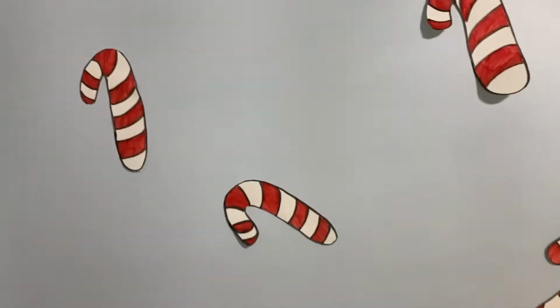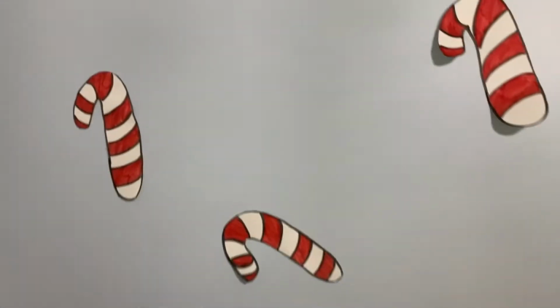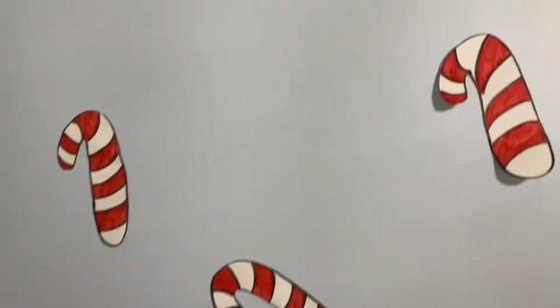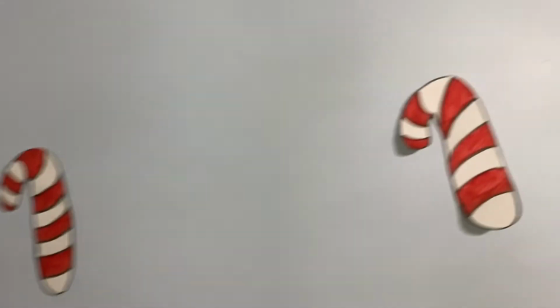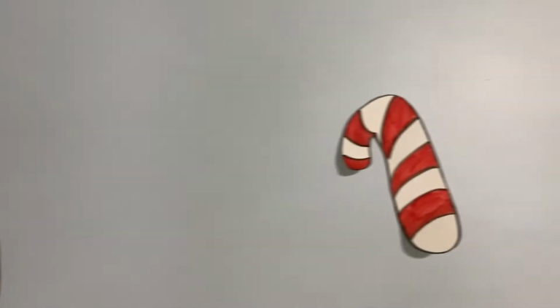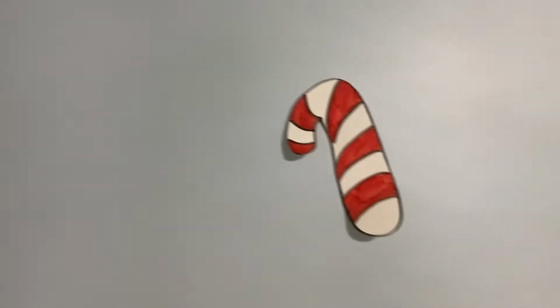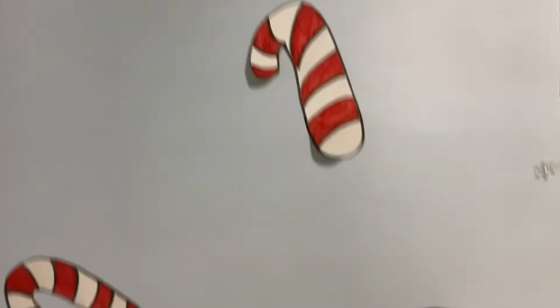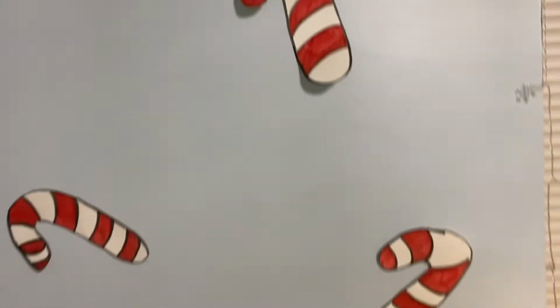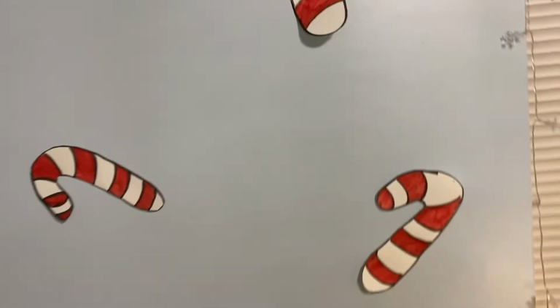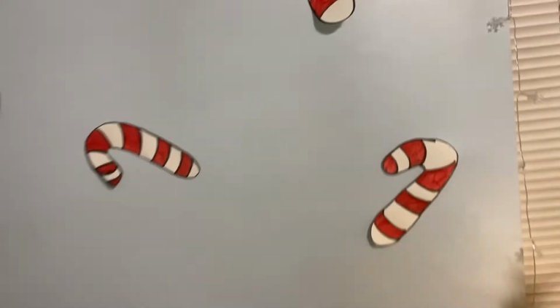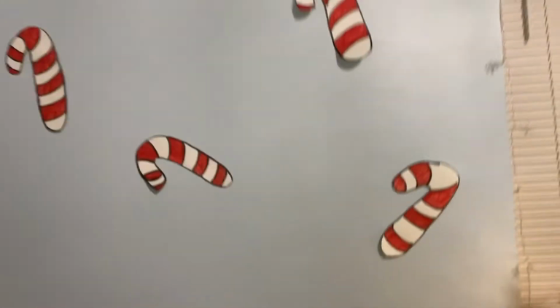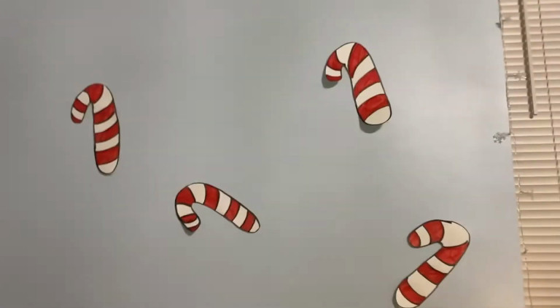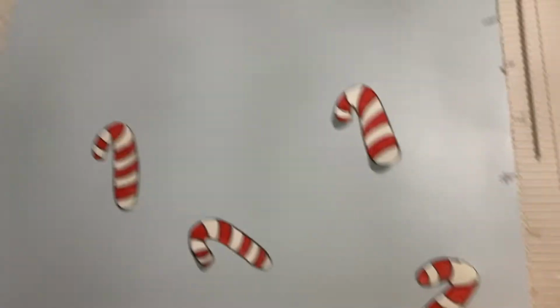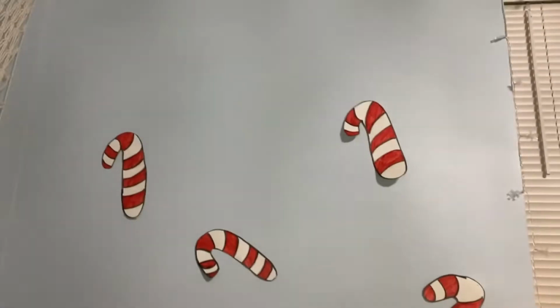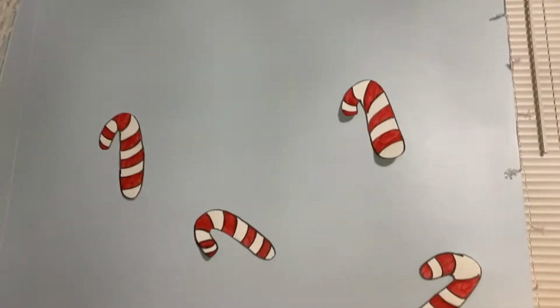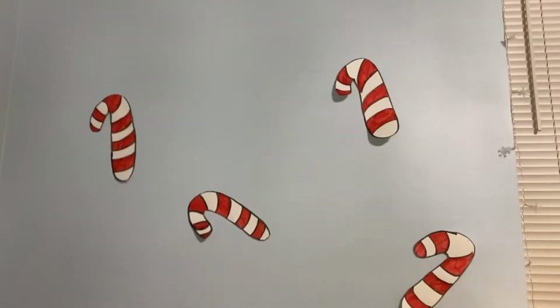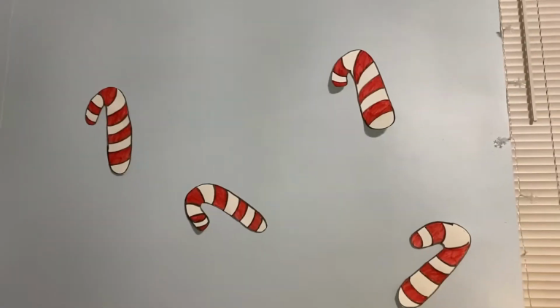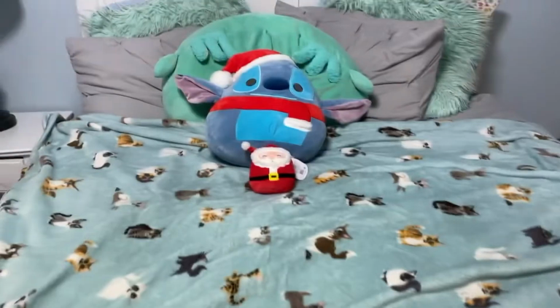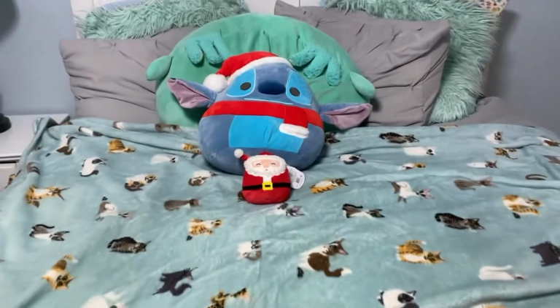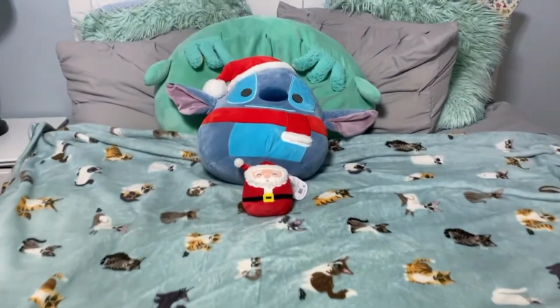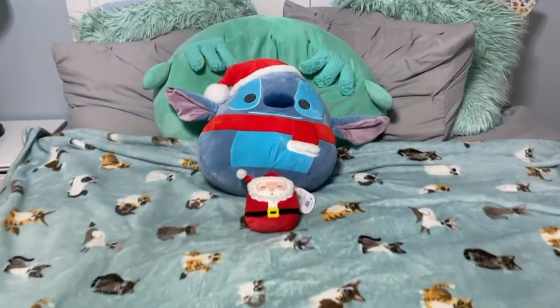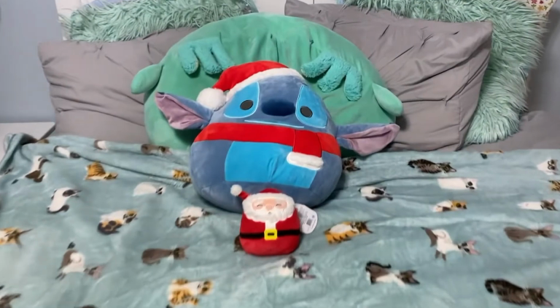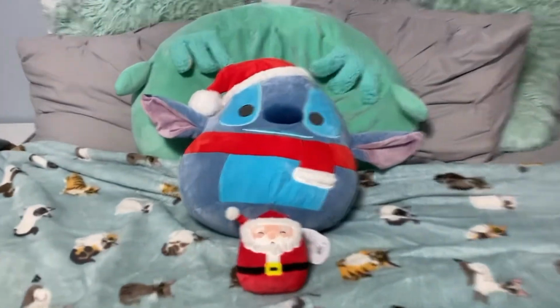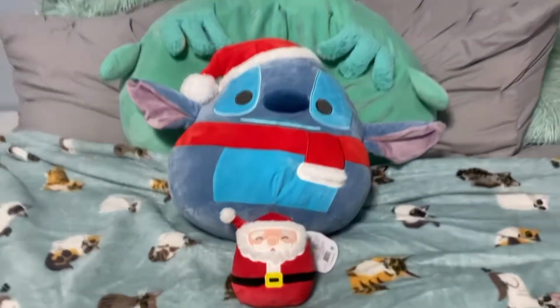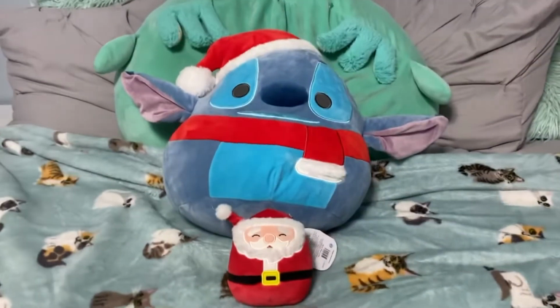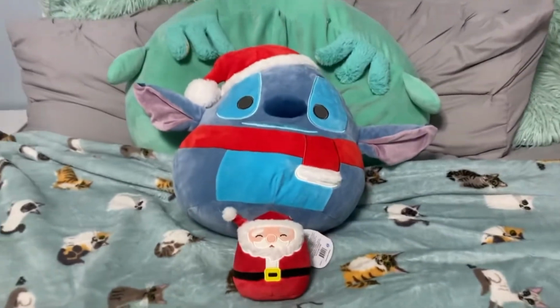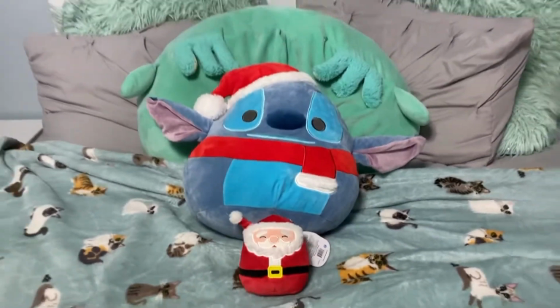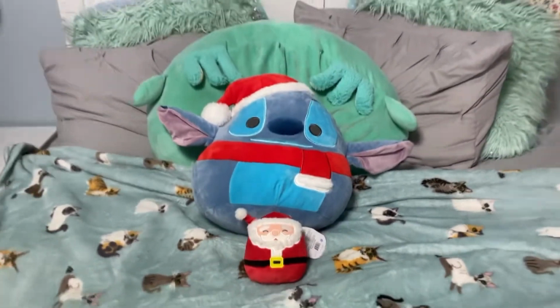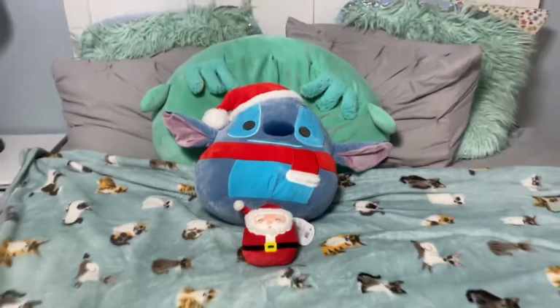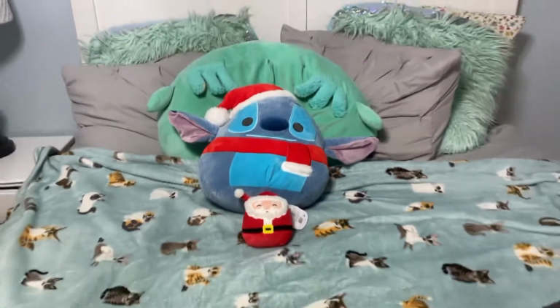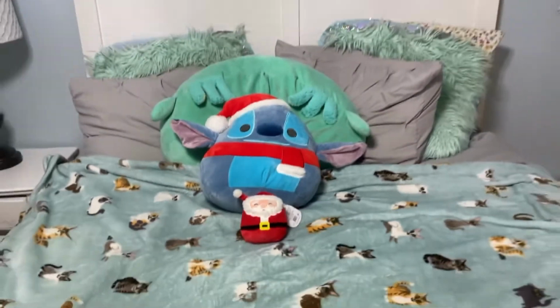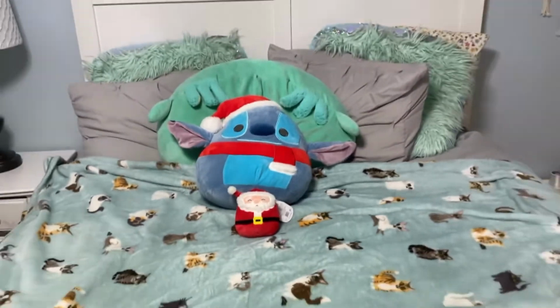Seventh, I have some DIY candy canes on my wall that I made. Eighth, I have a Christmas Stitch and Santa's squishmallow on my bed.